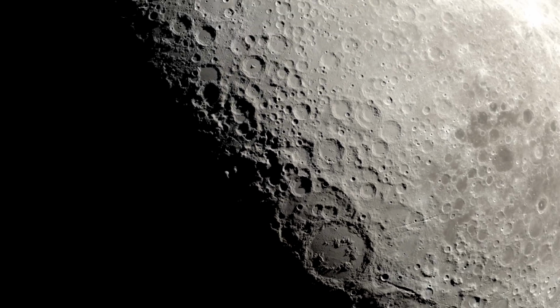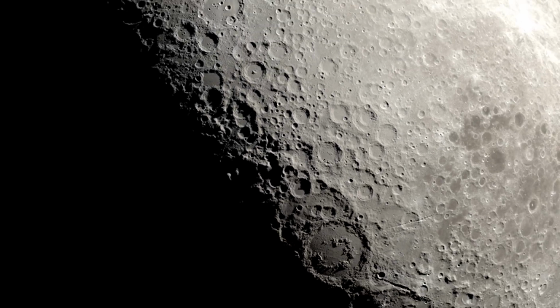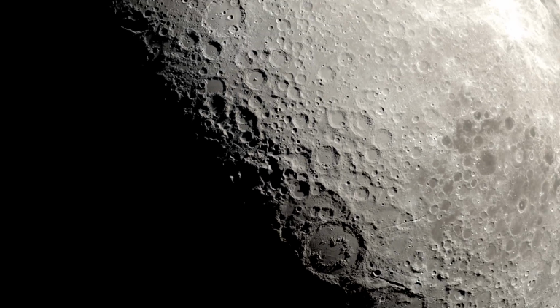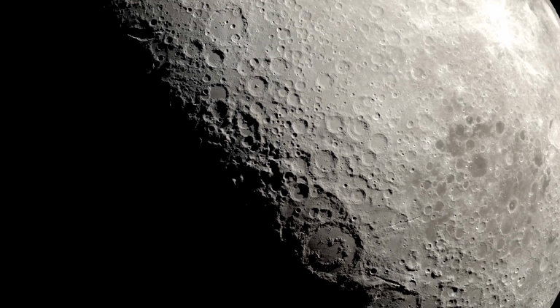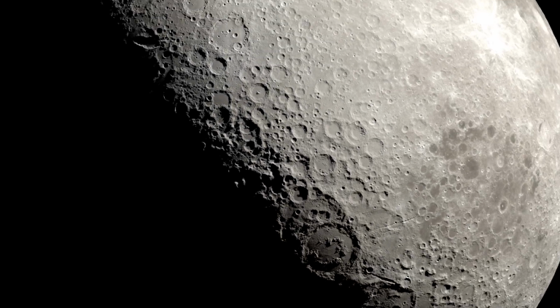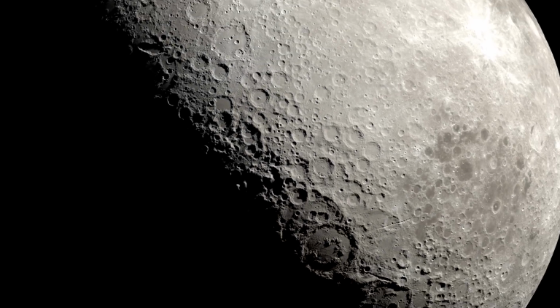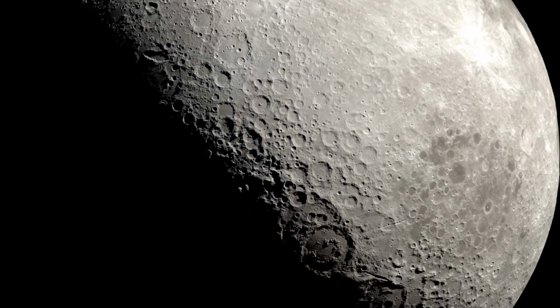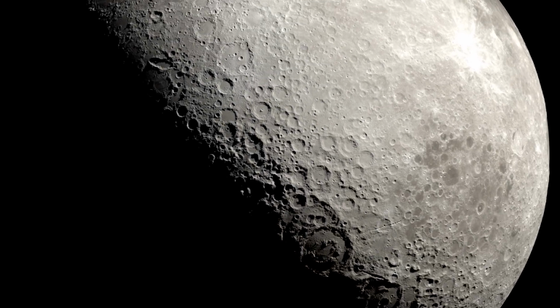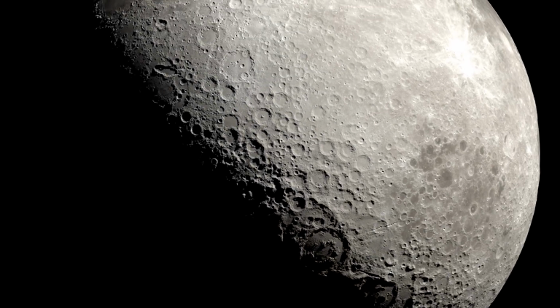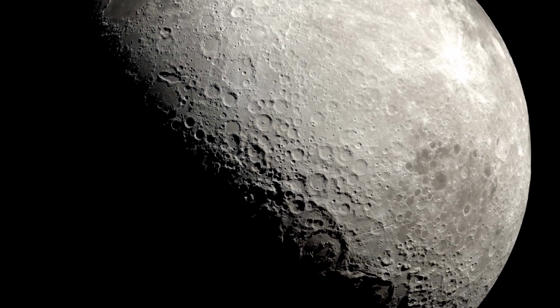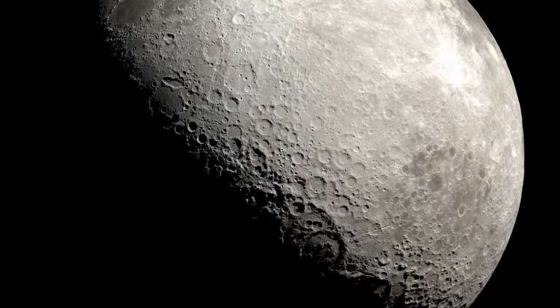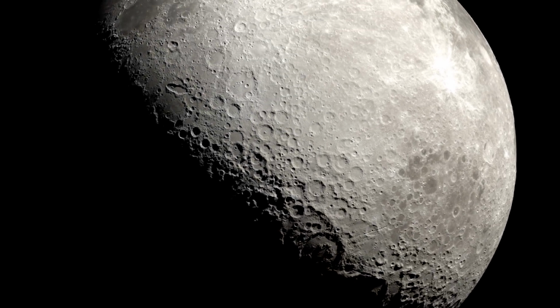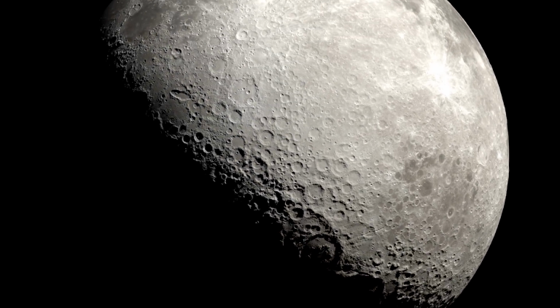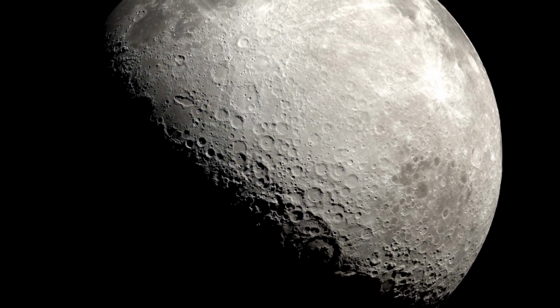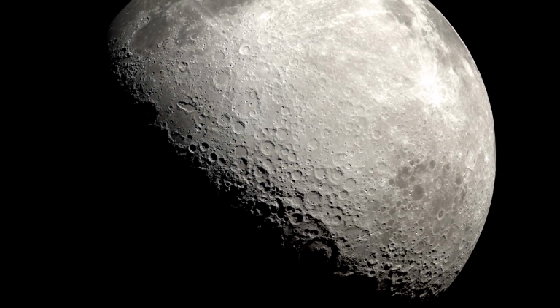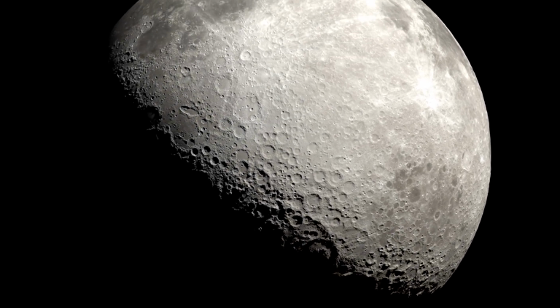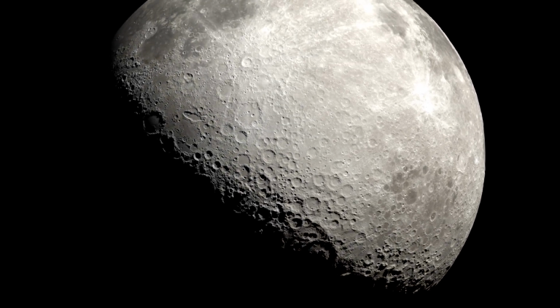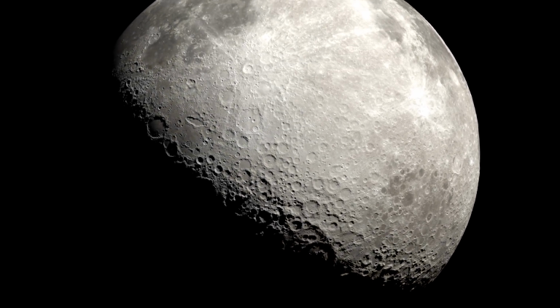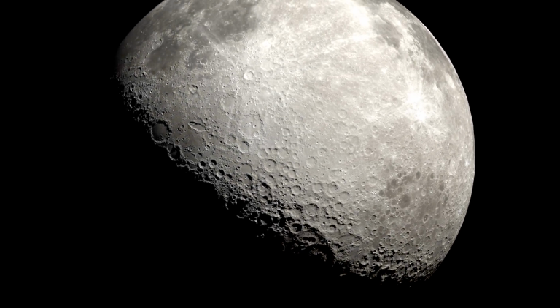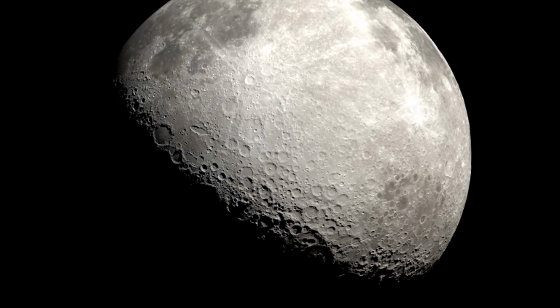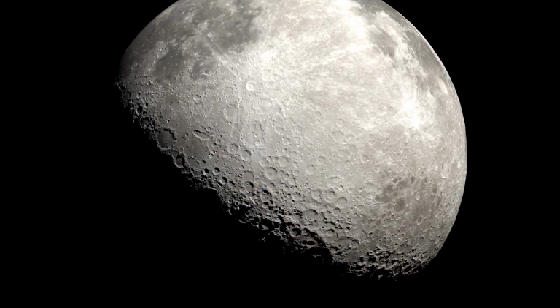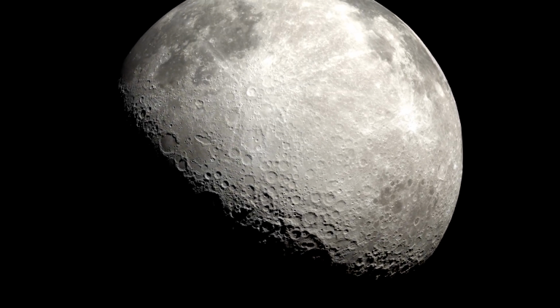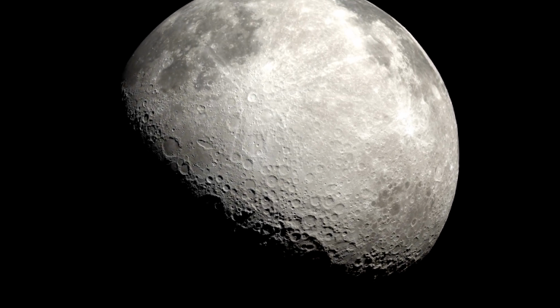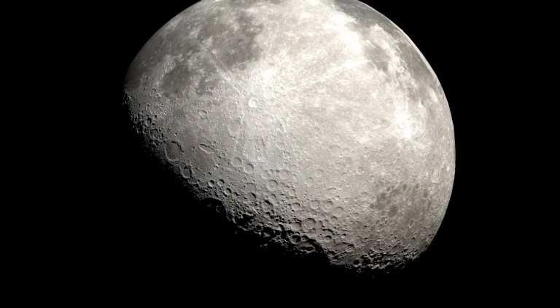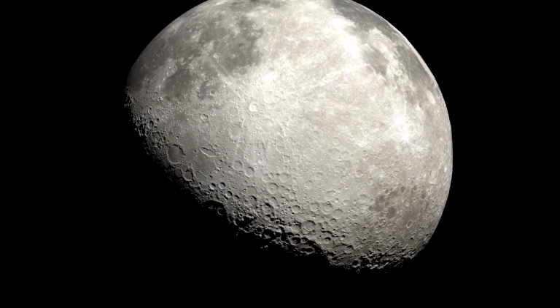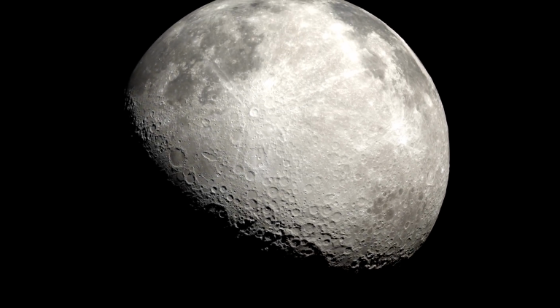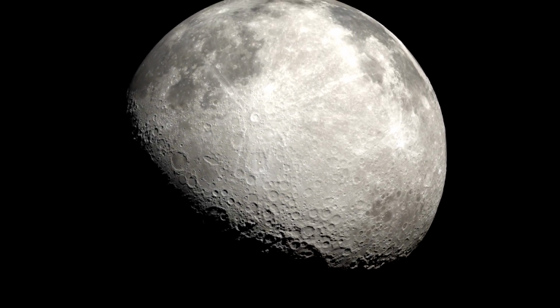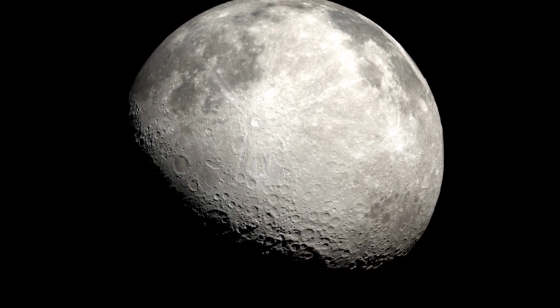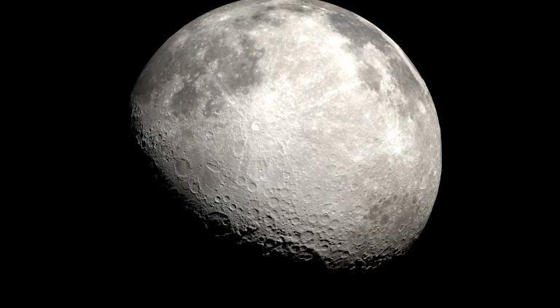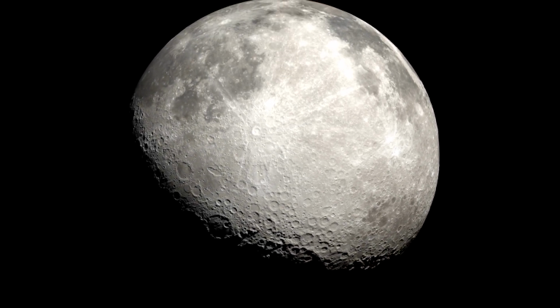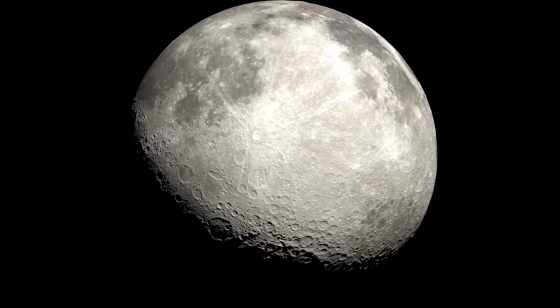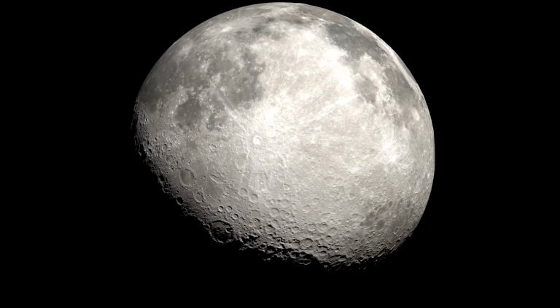The prospects of achieving a long-term human presence on our moon never look so bright.